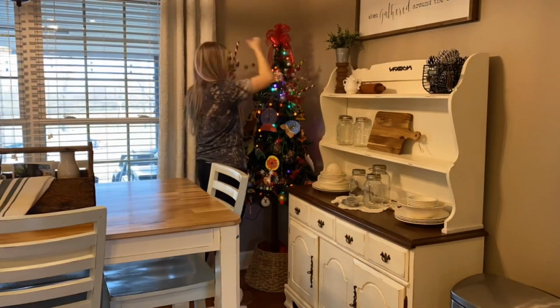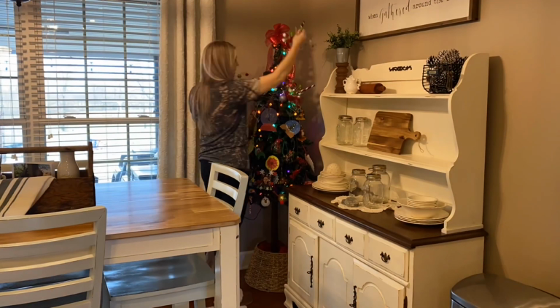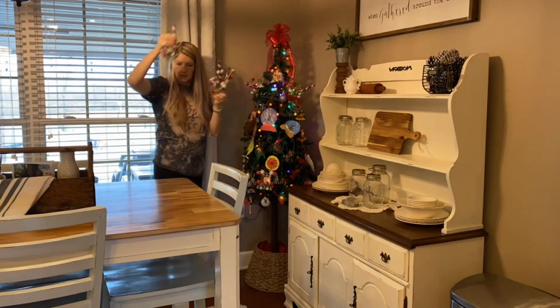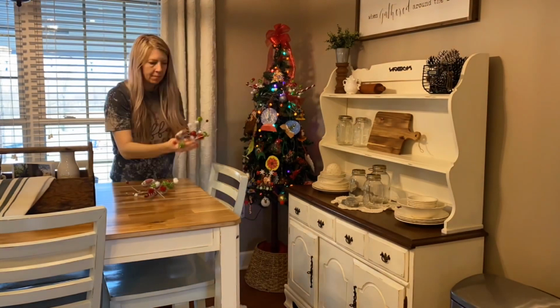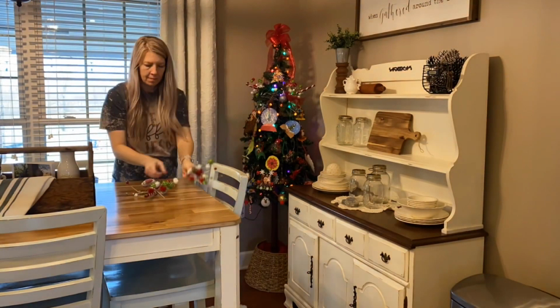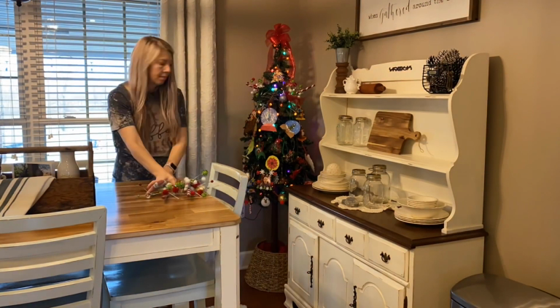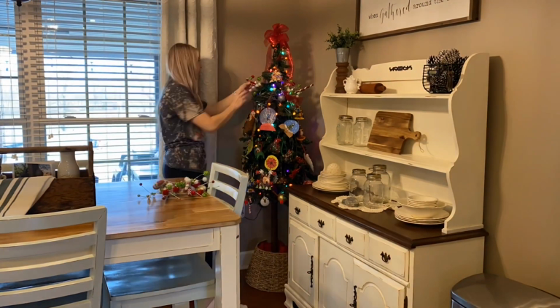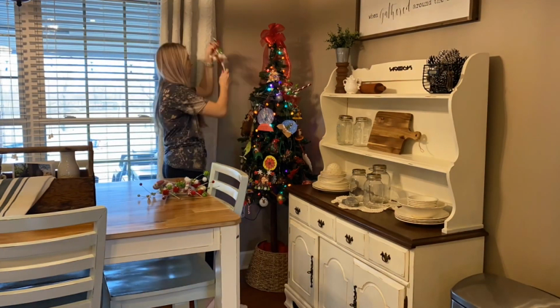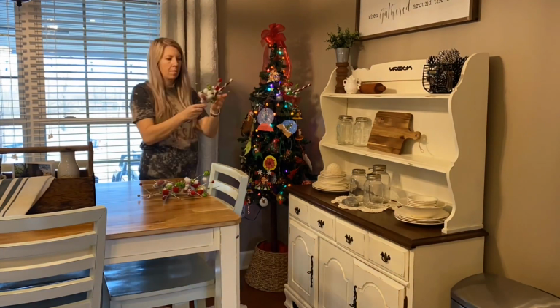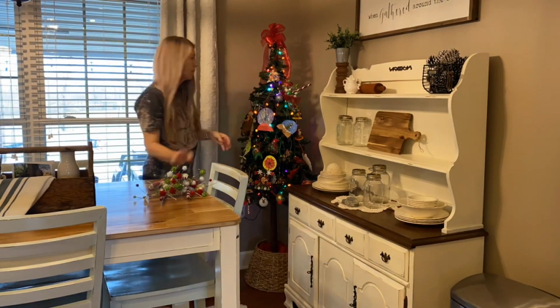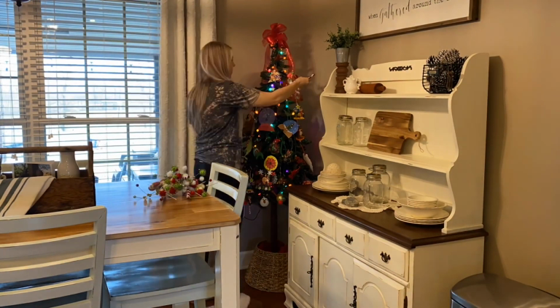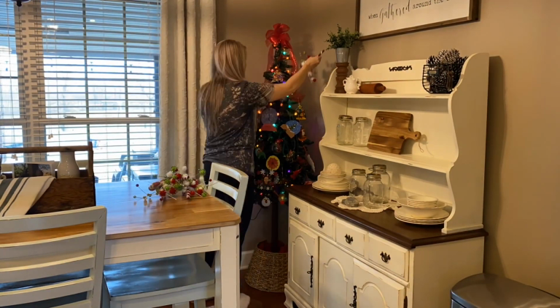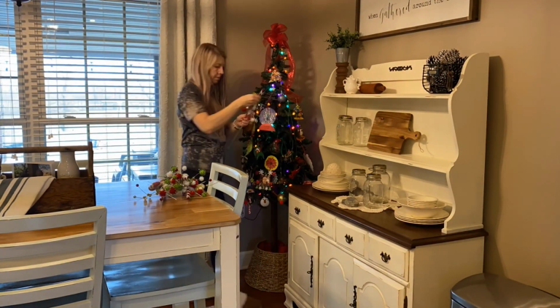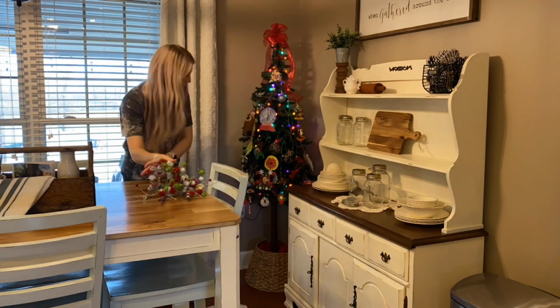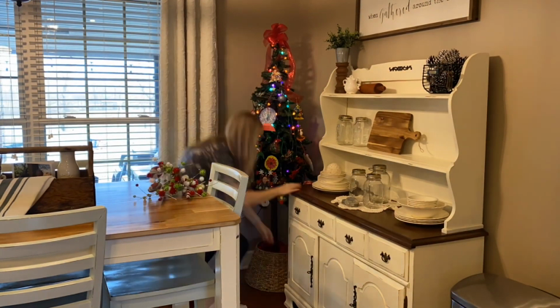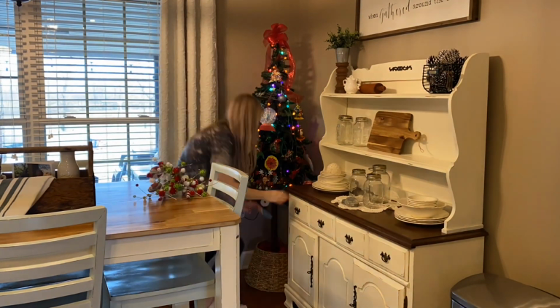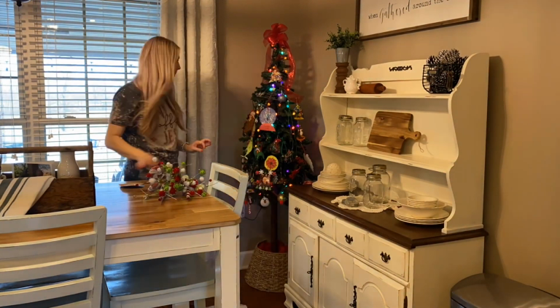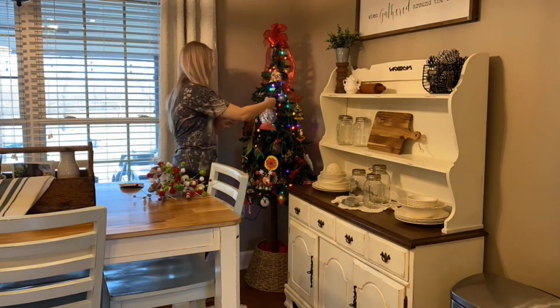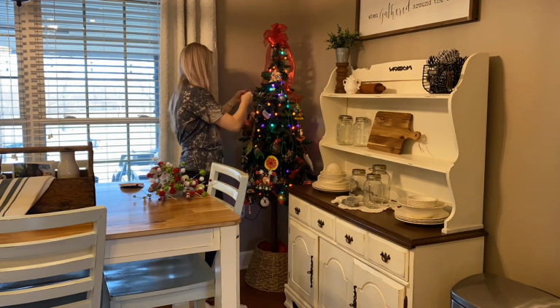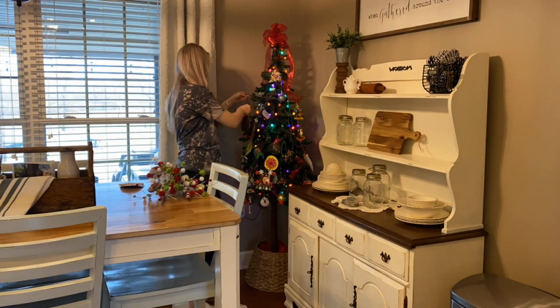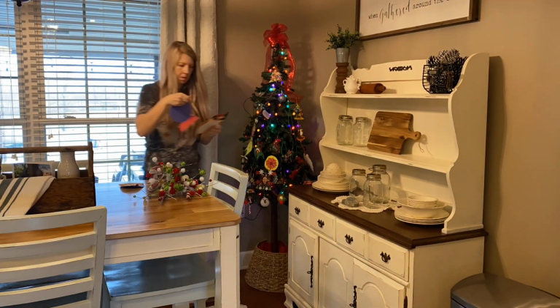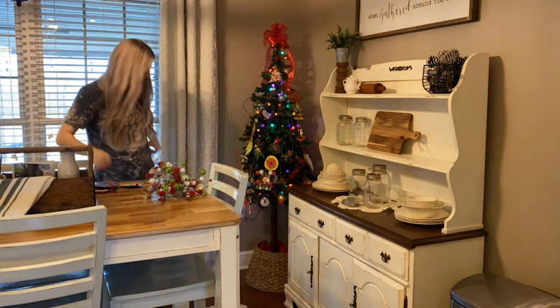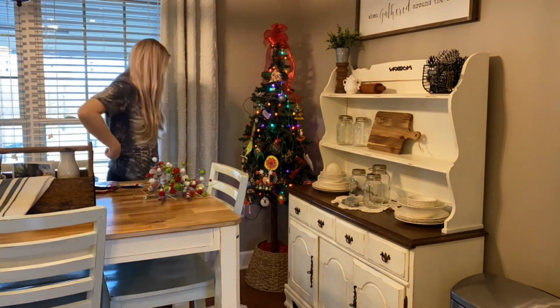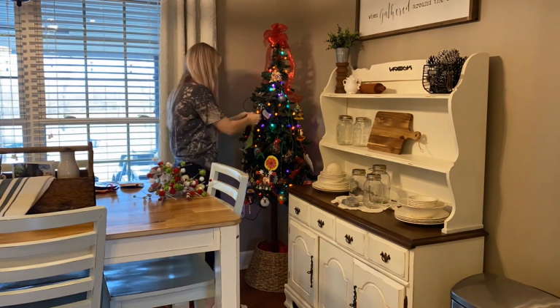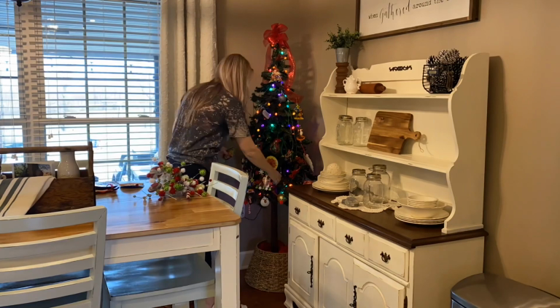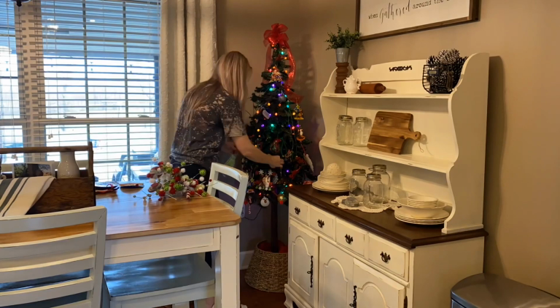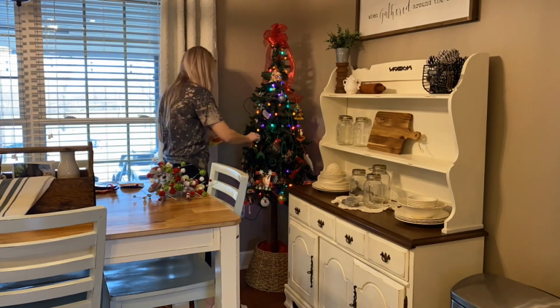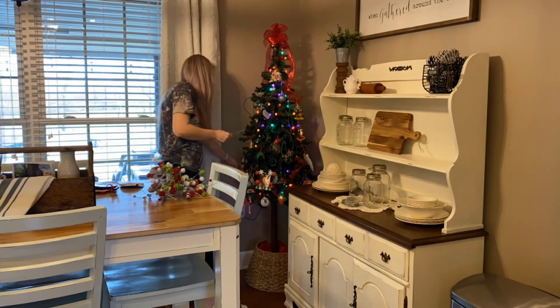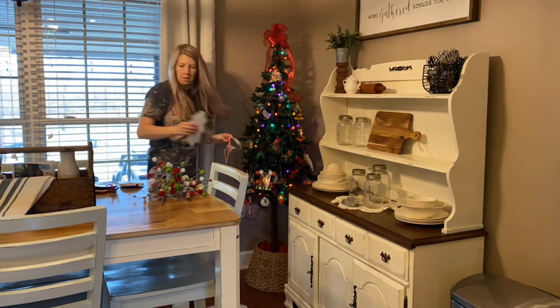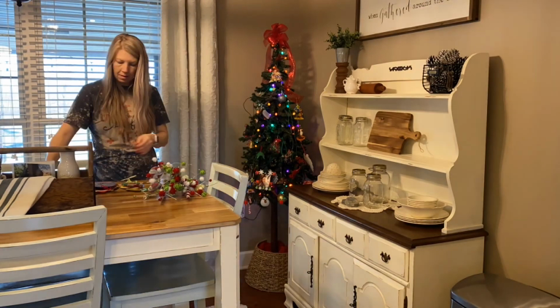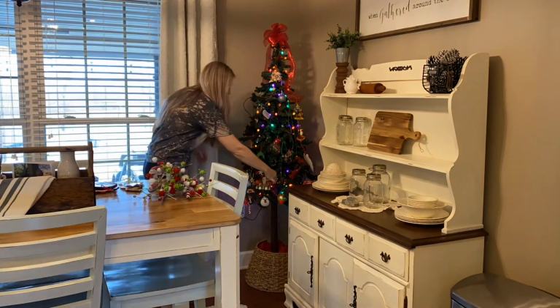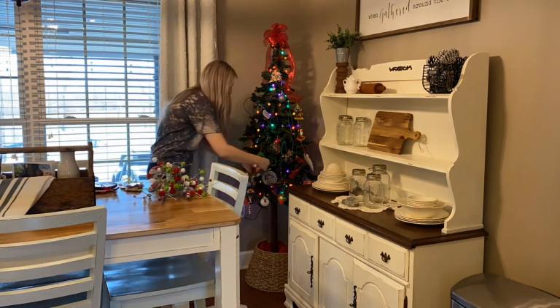Several pieces on the hutch belong to her, so those stay out year-round no matter what — they are always on that hutch.